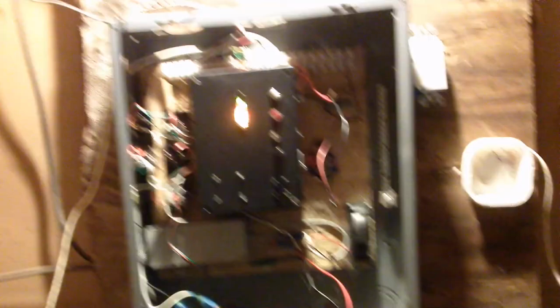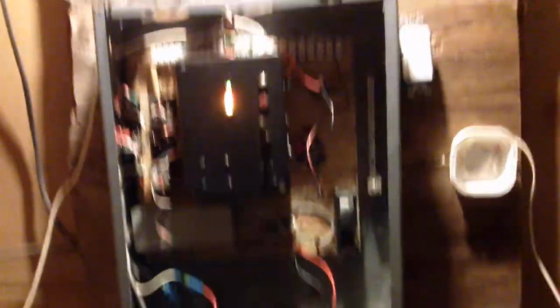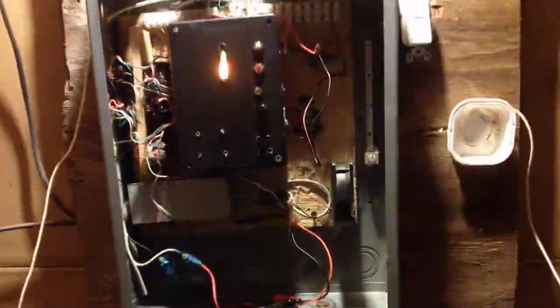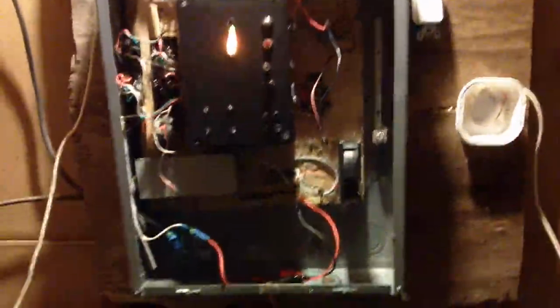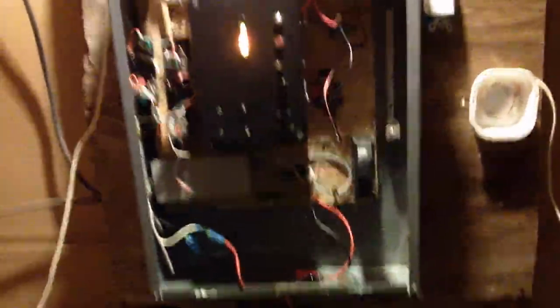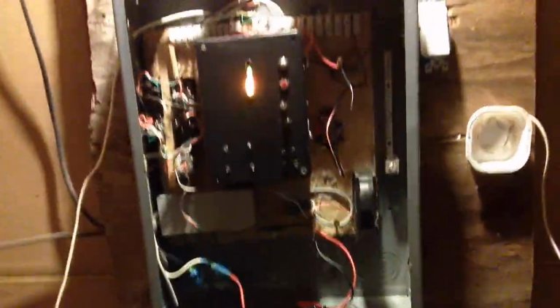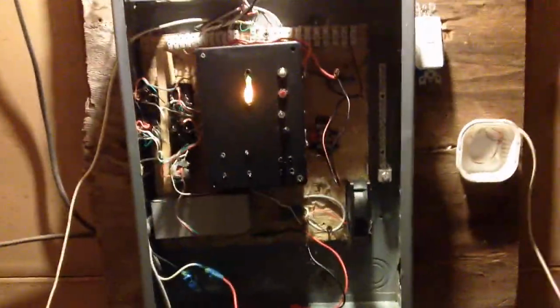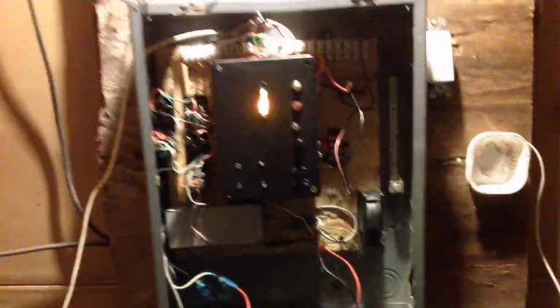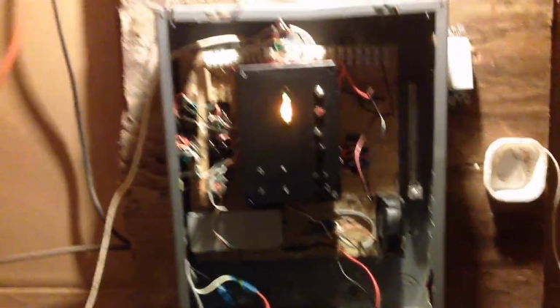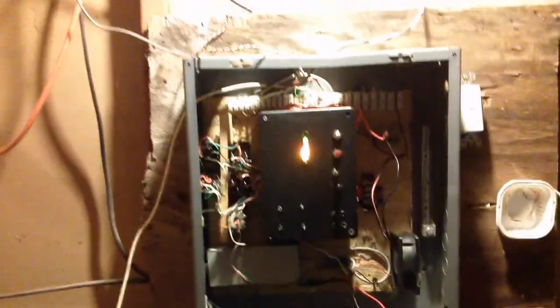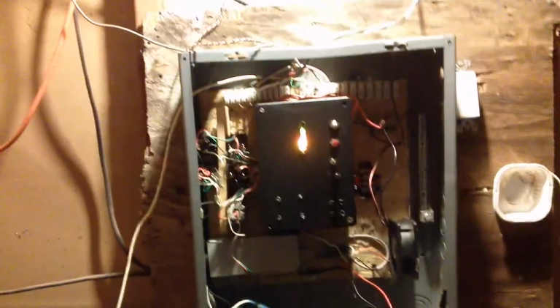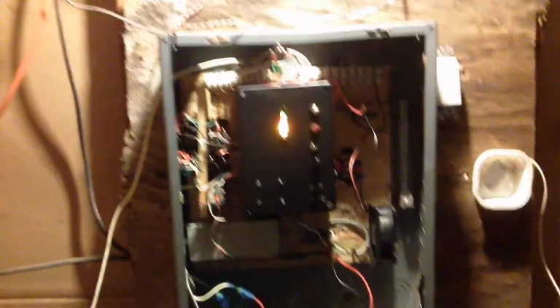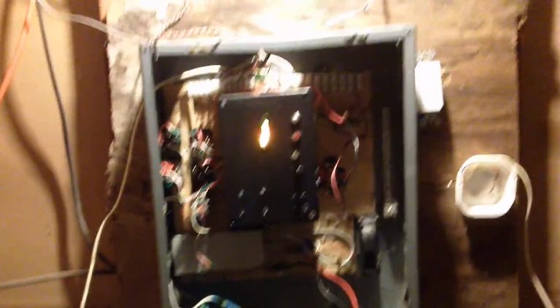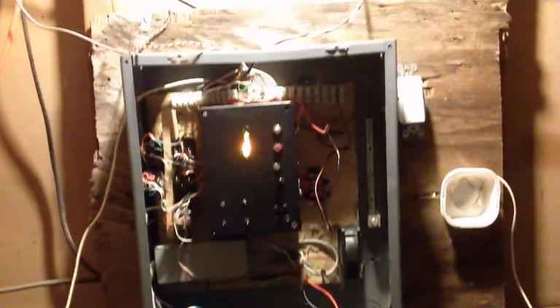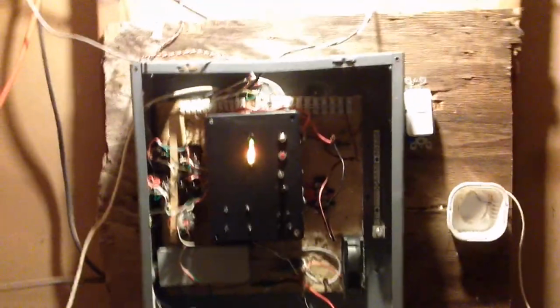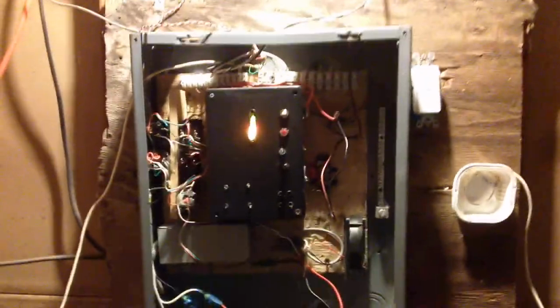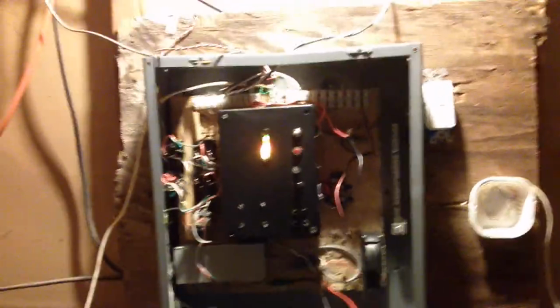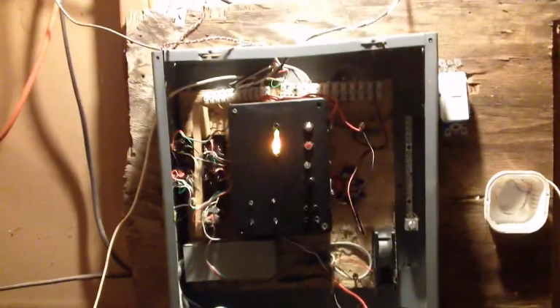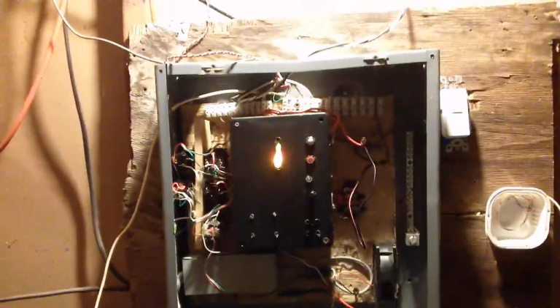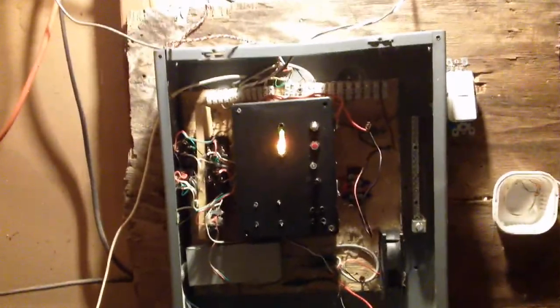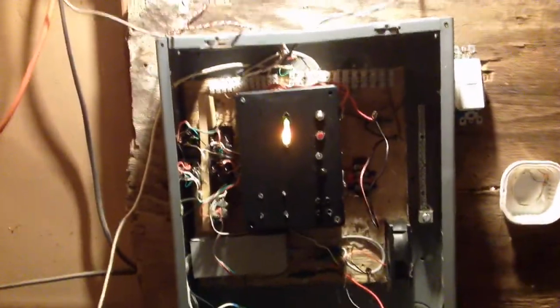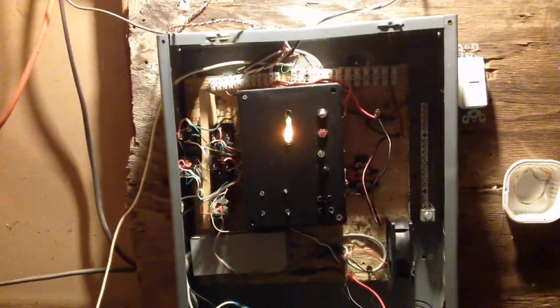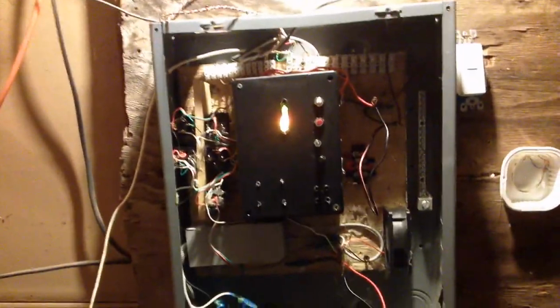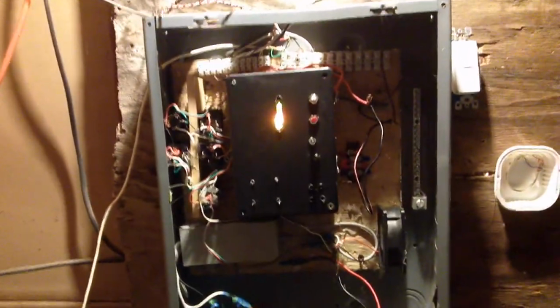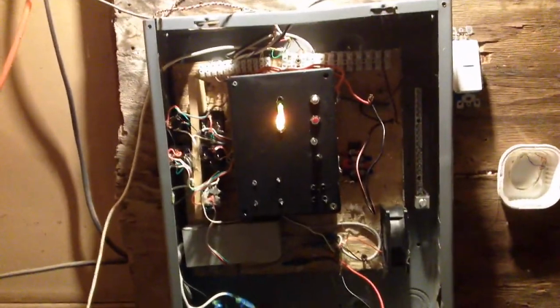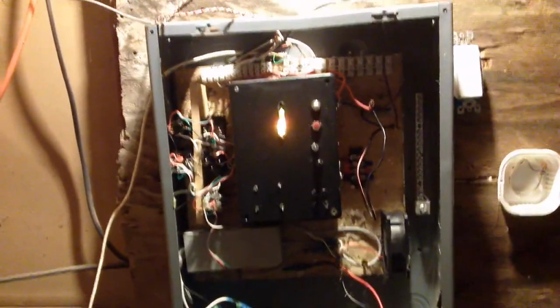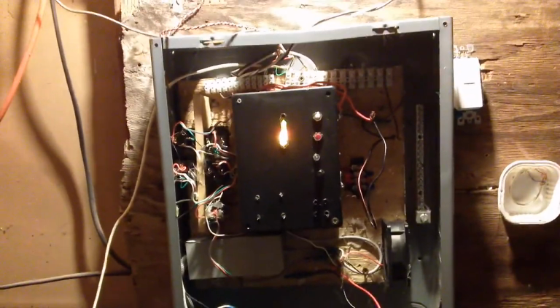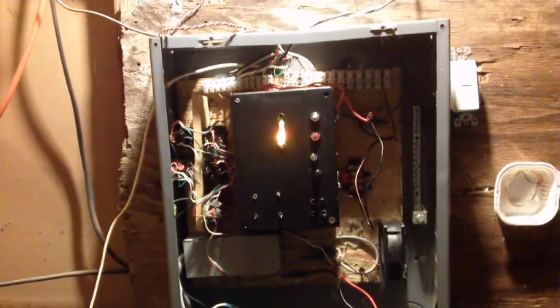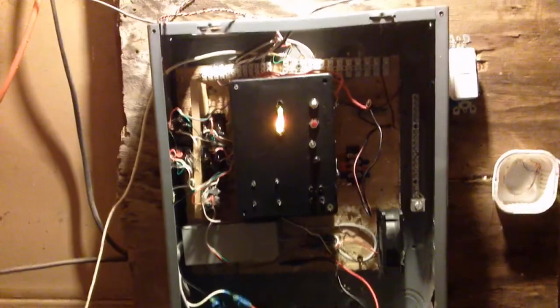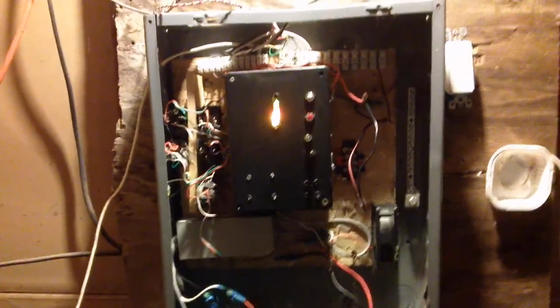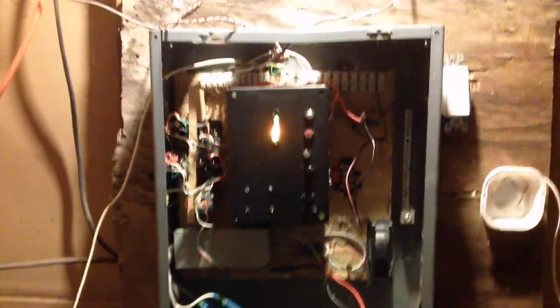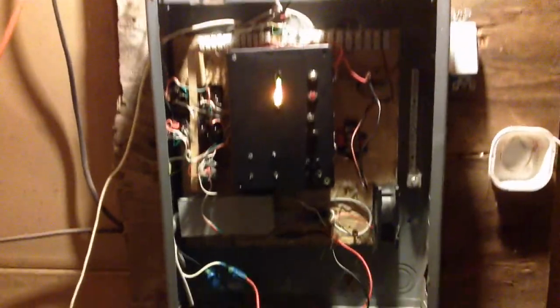Yo, what's up everybody? This is Tyler from 2HeroListFingNews, and this is System Test Belief 25.